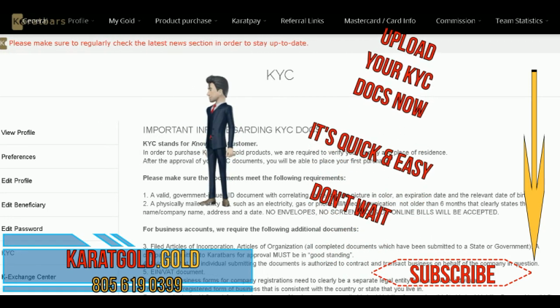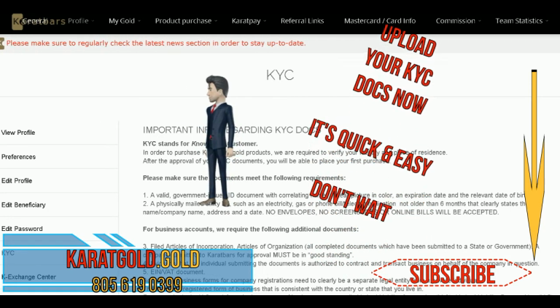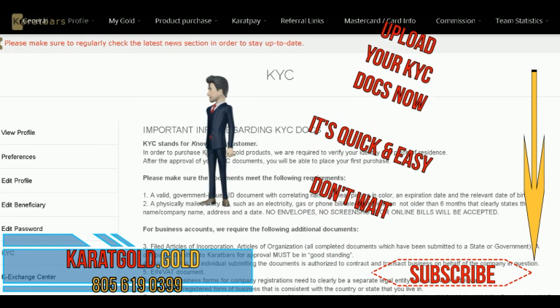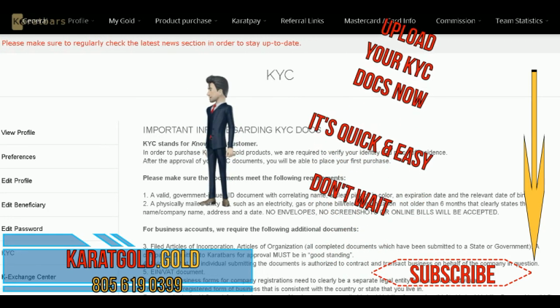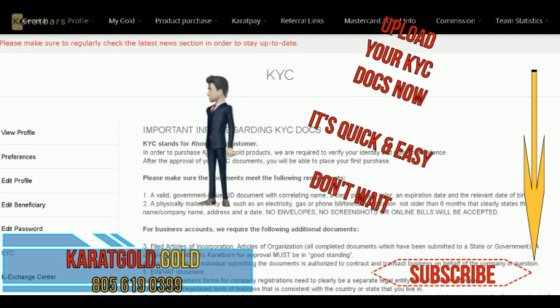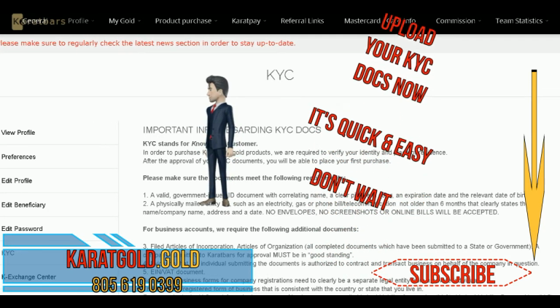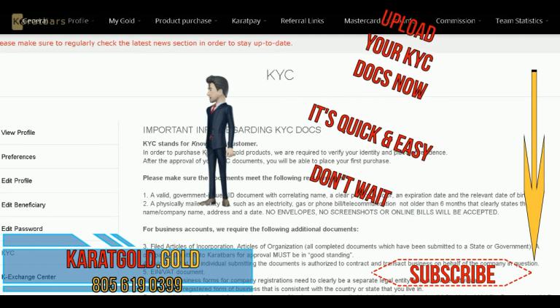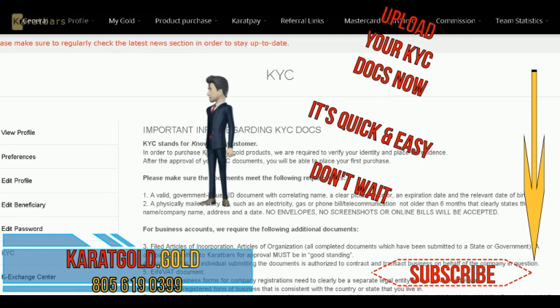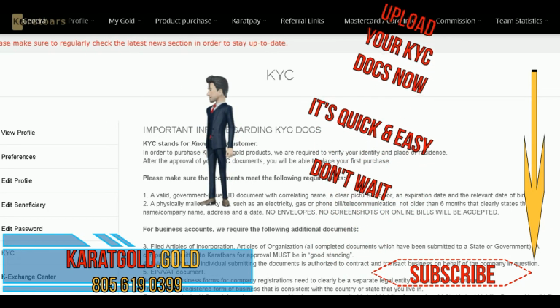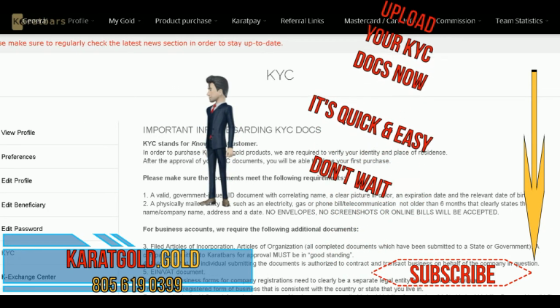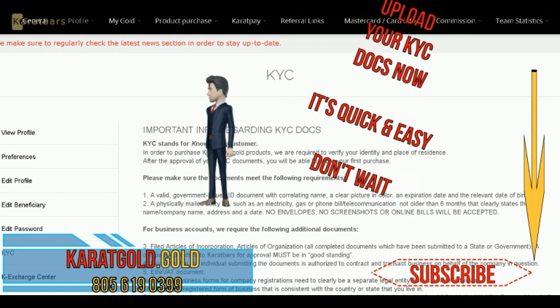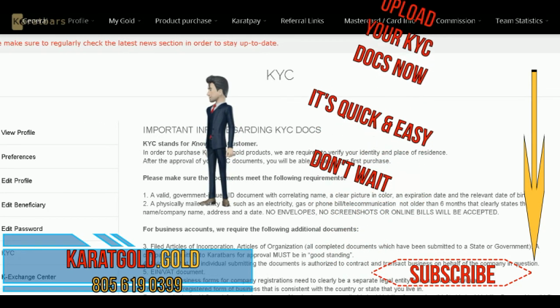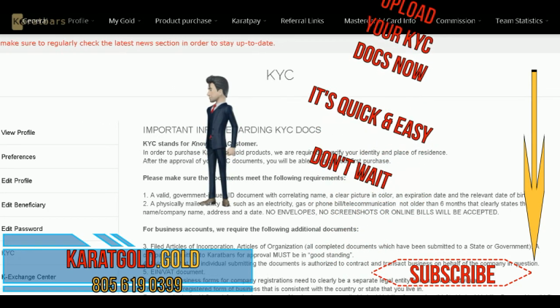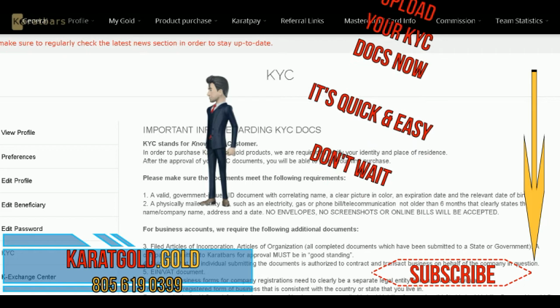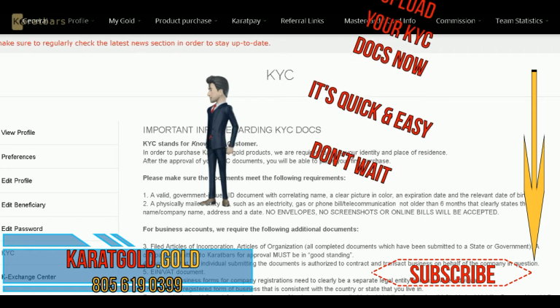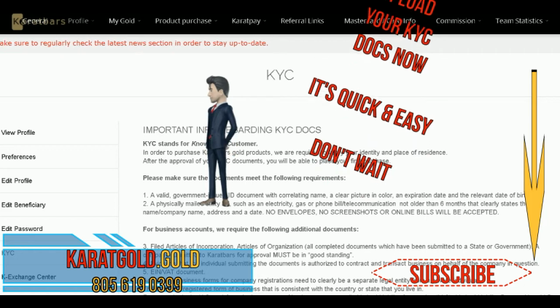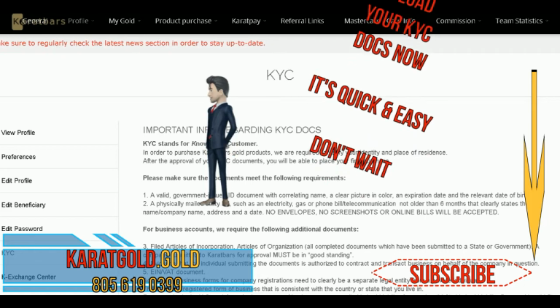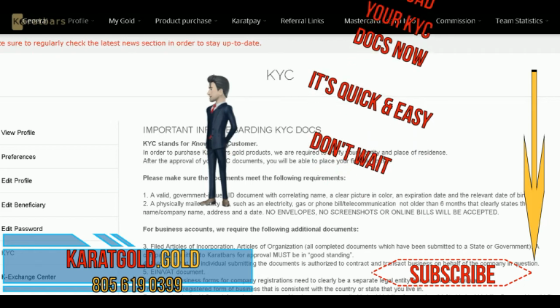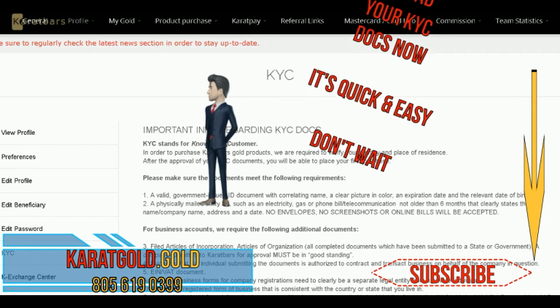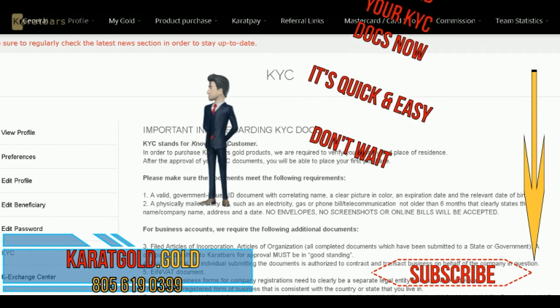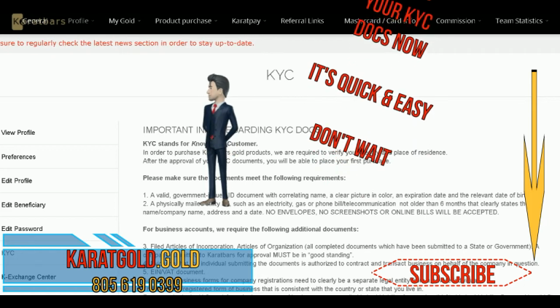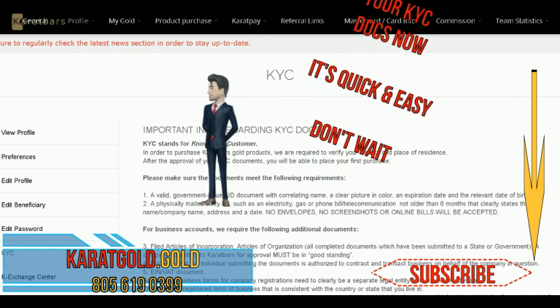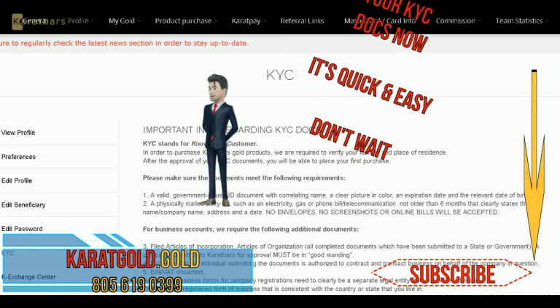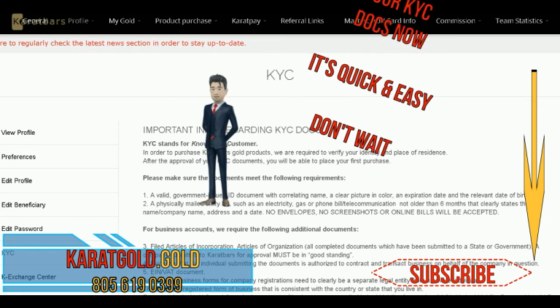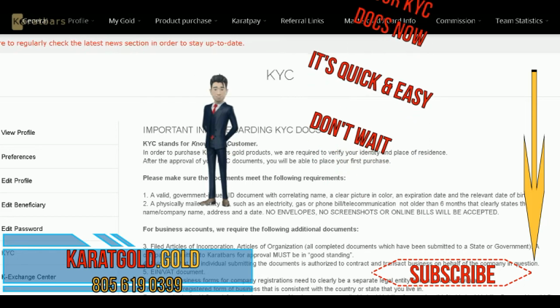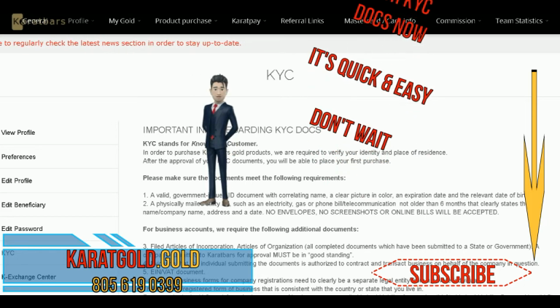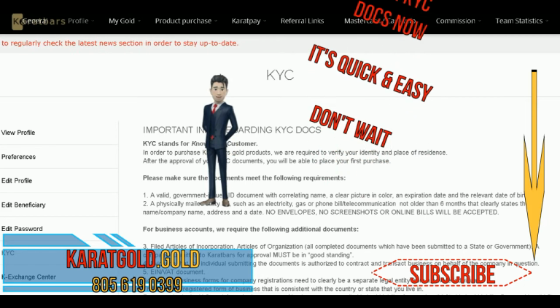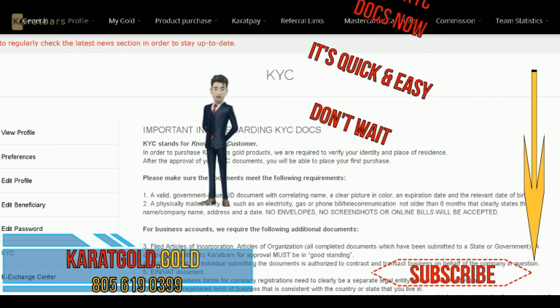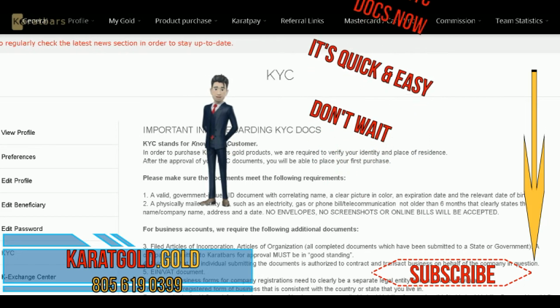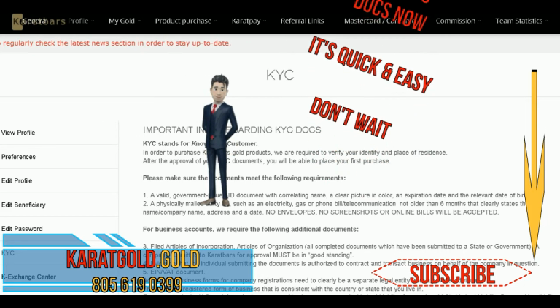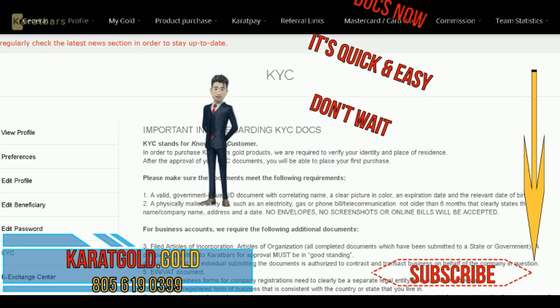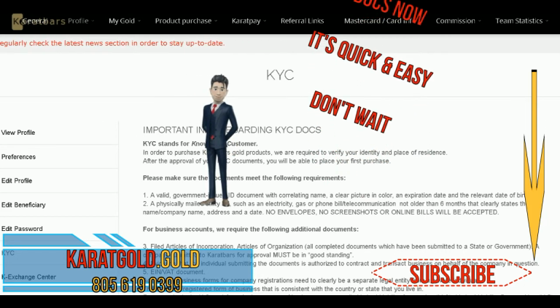Karatbars is my life. Is it yours? Get involved now!